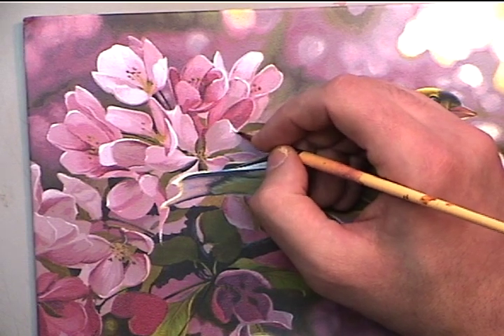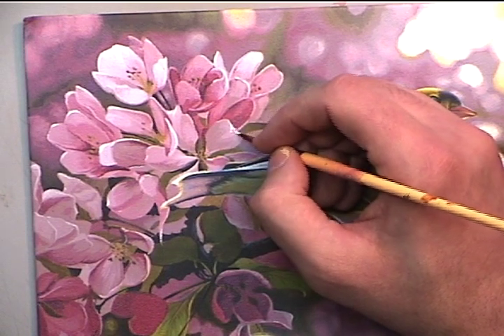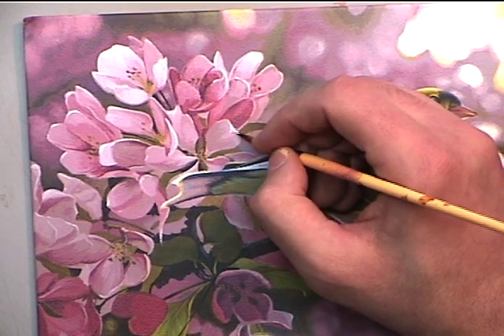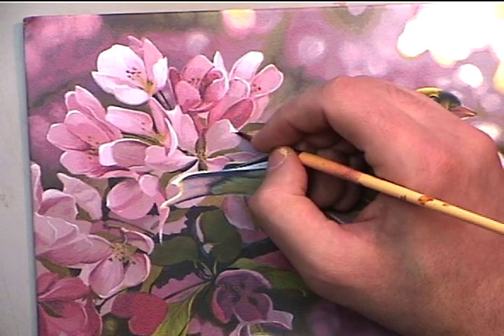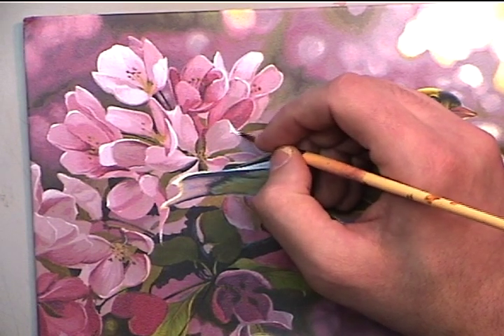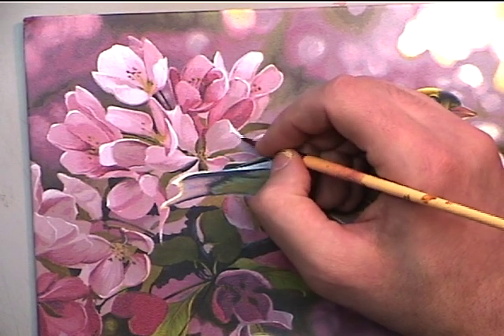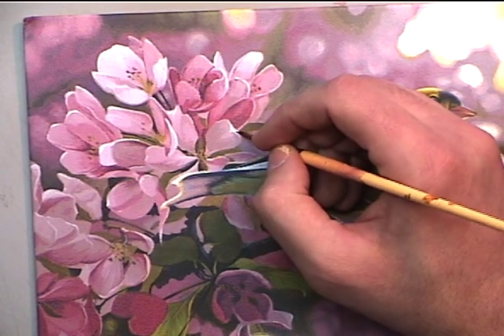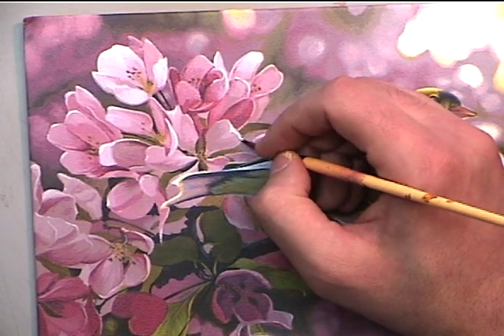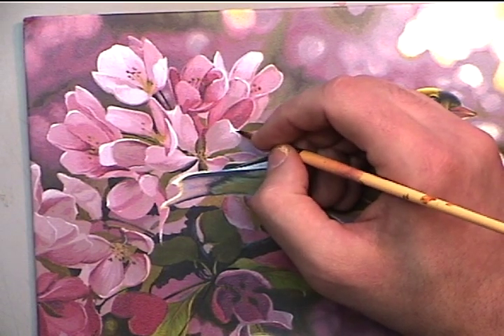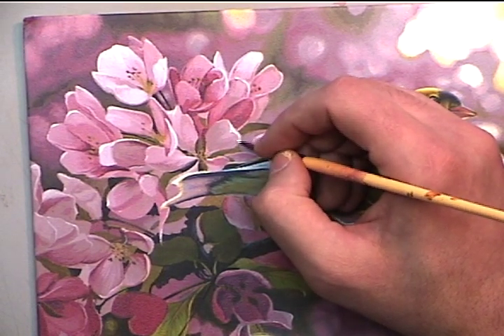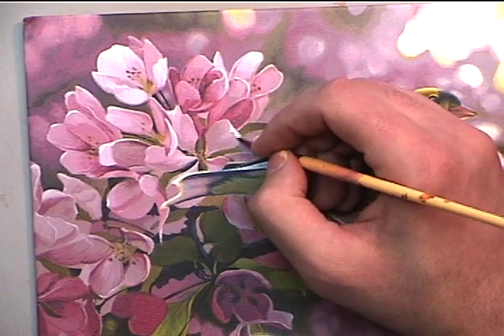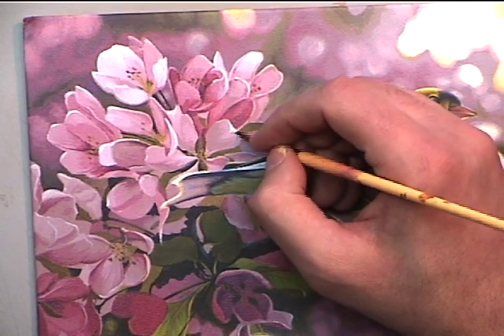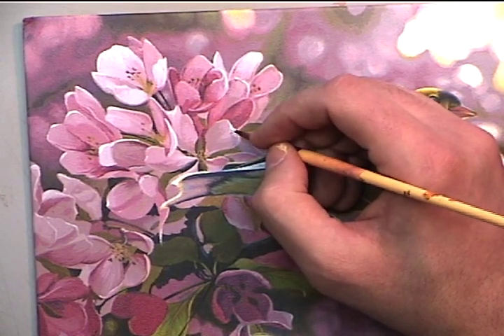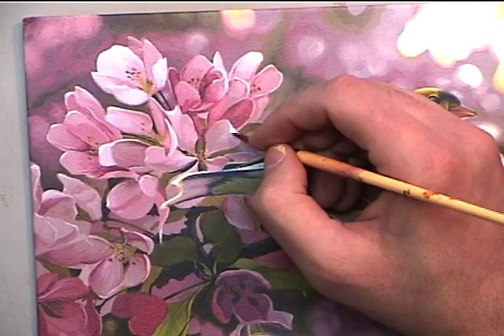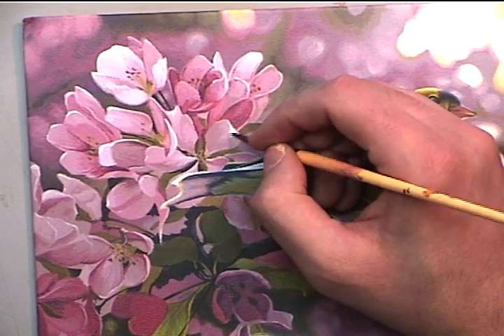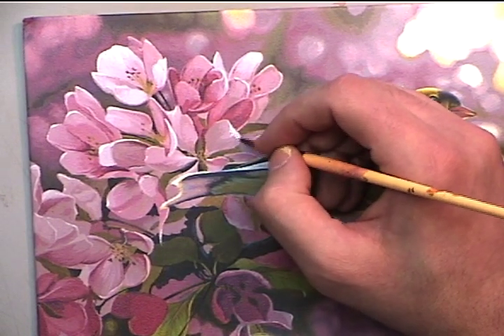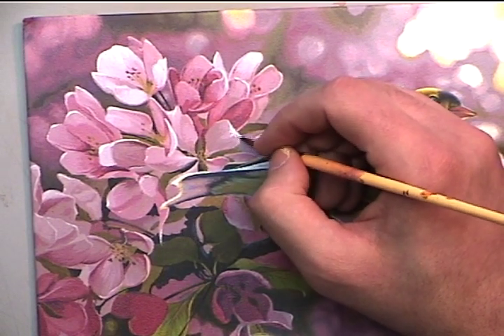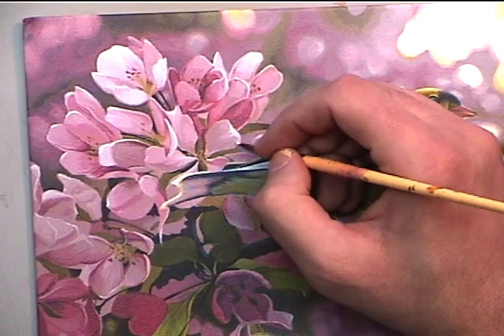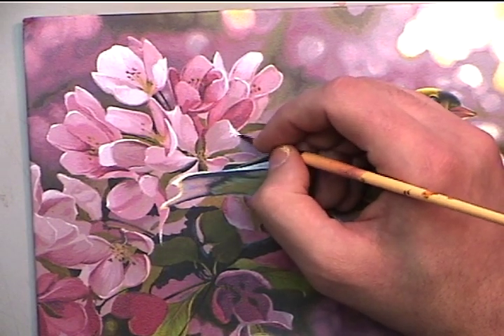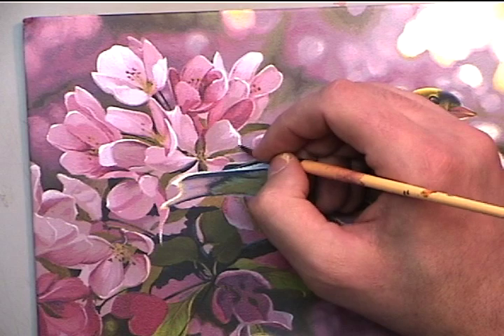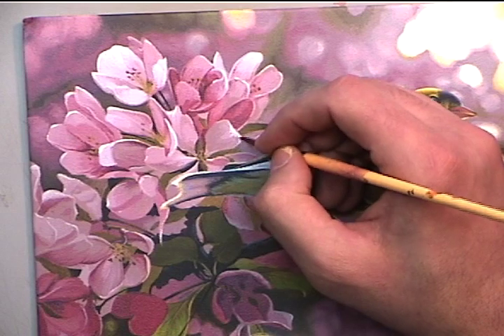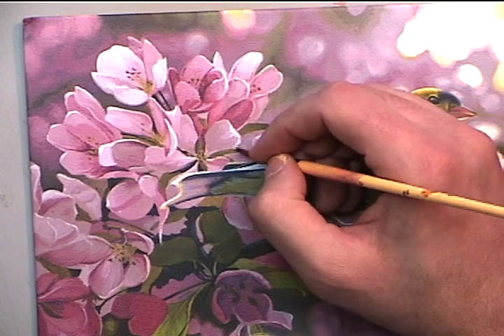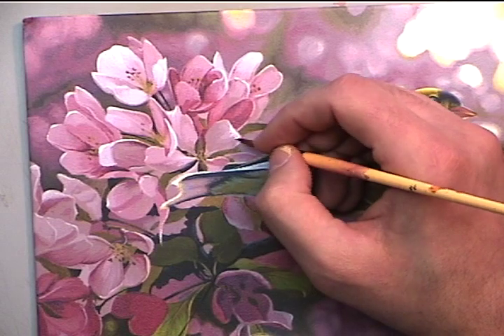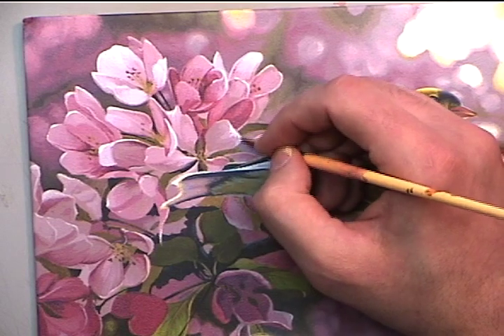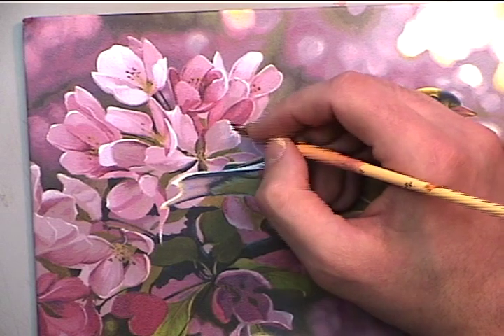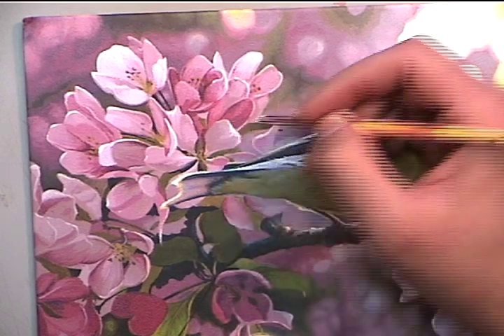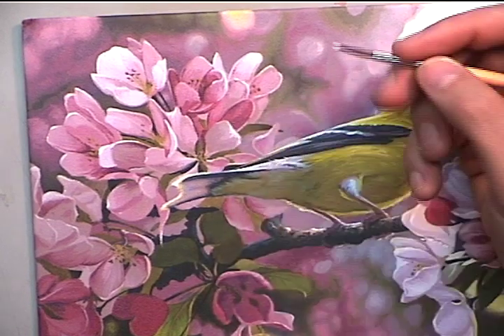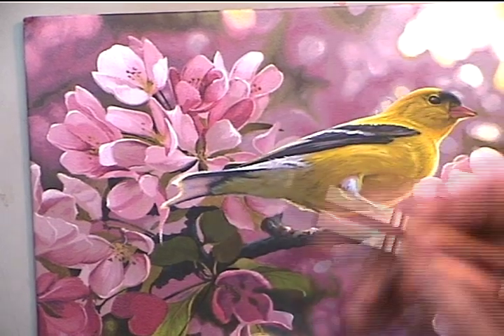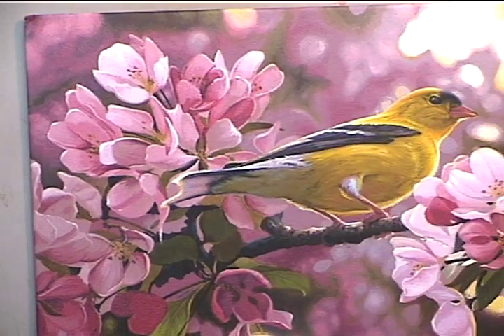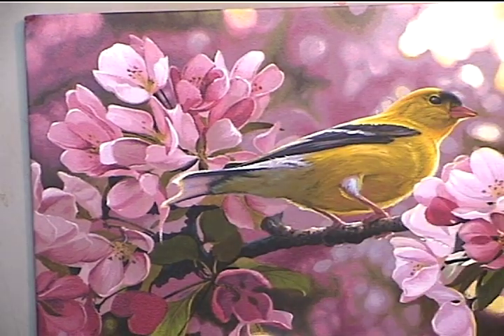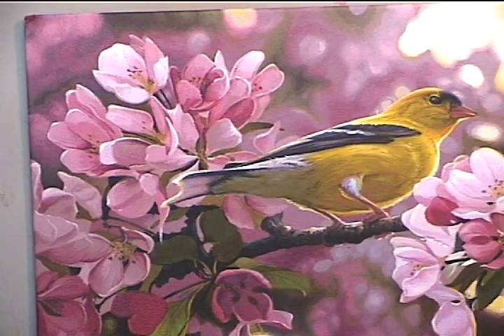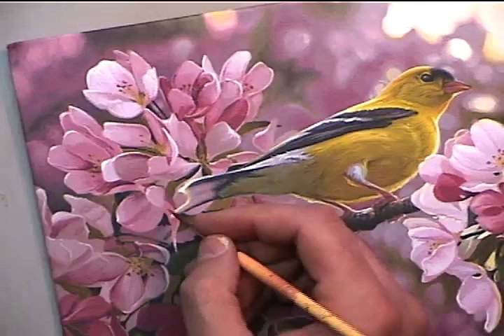I've only put in five strokes of highlighting but you can see how much depth has been created by those five short strokes.